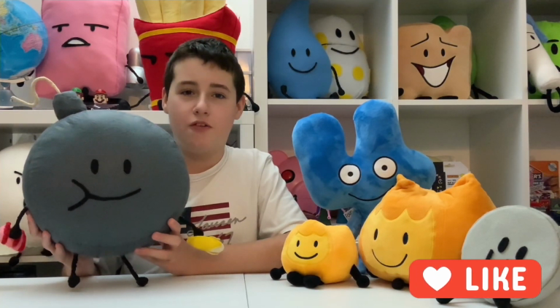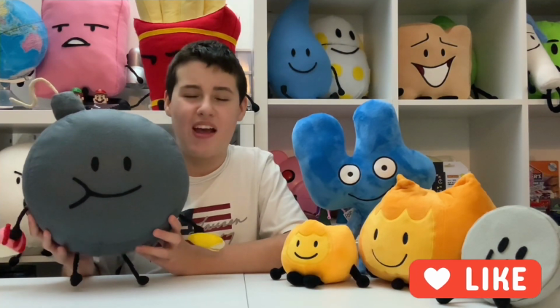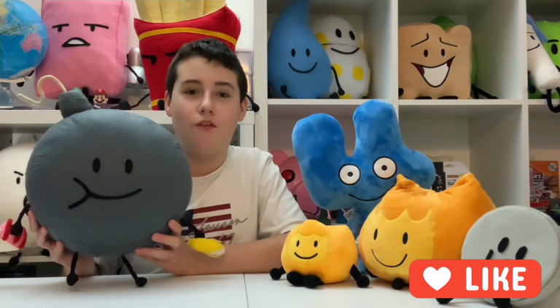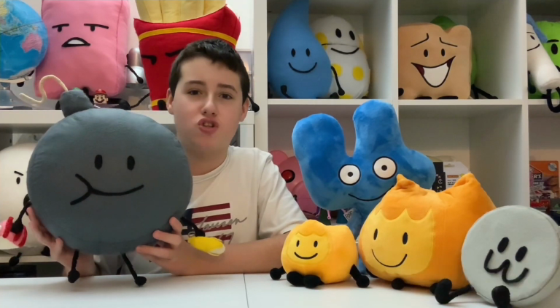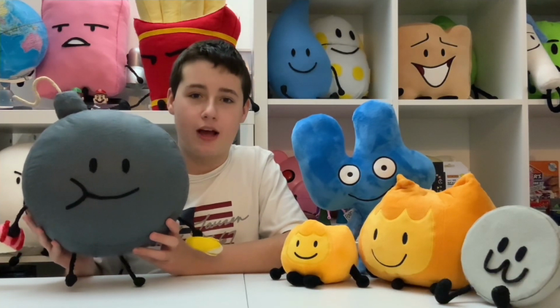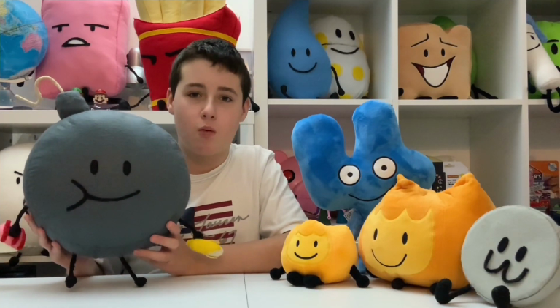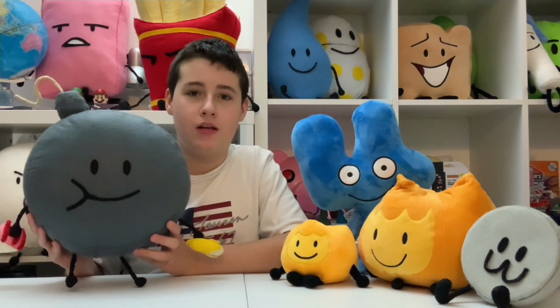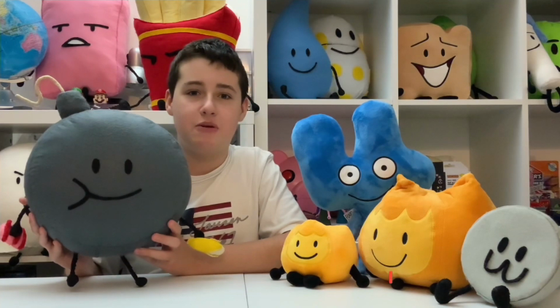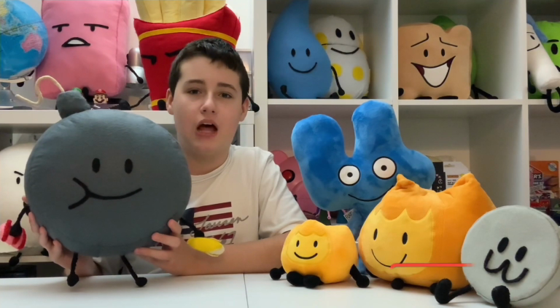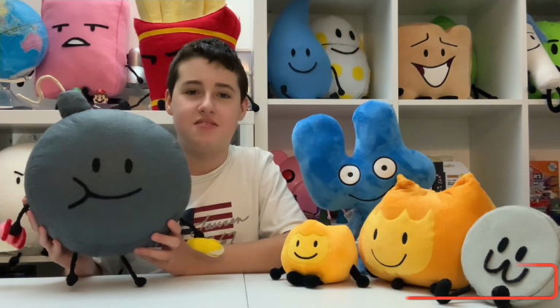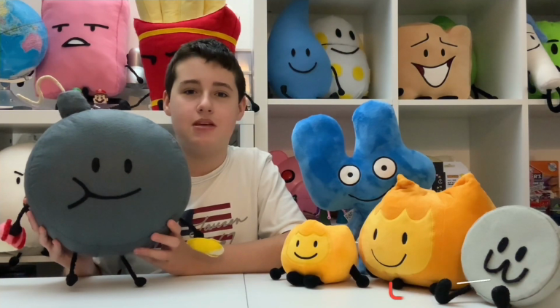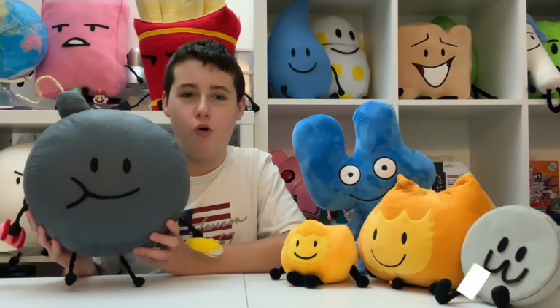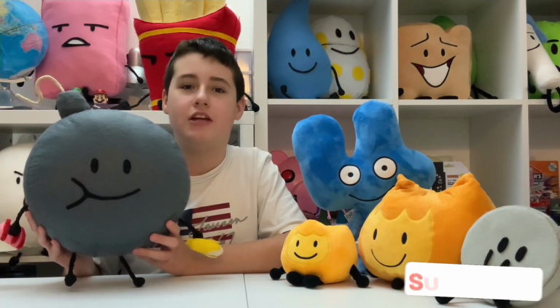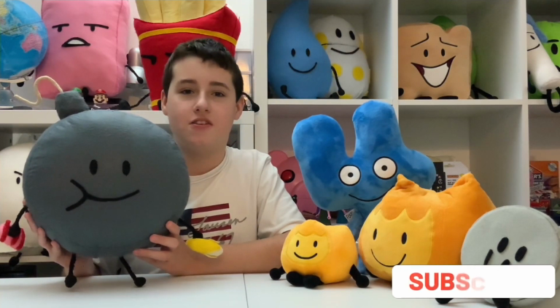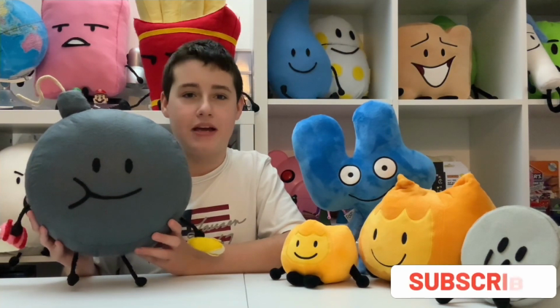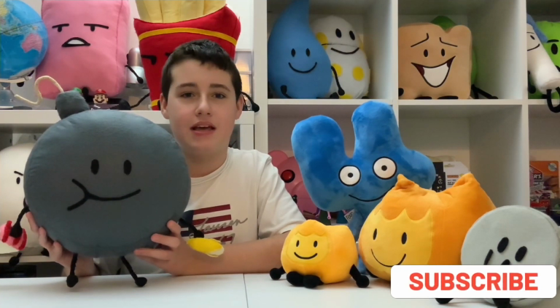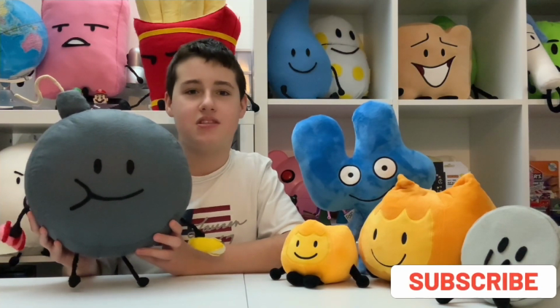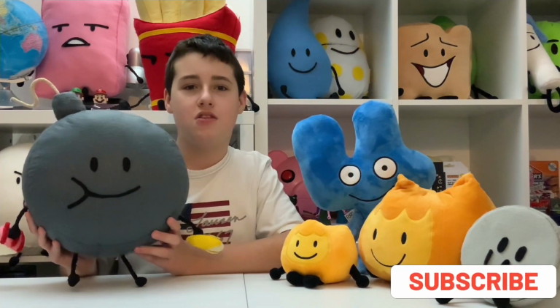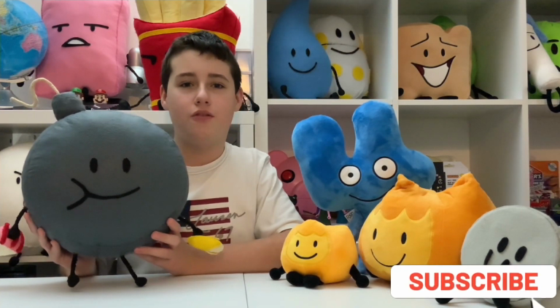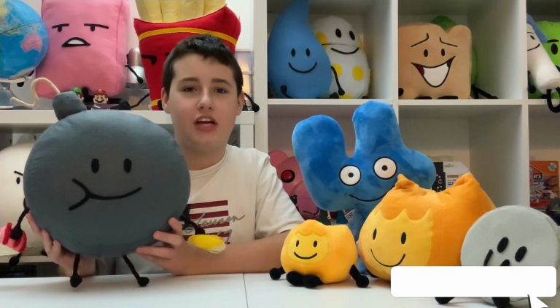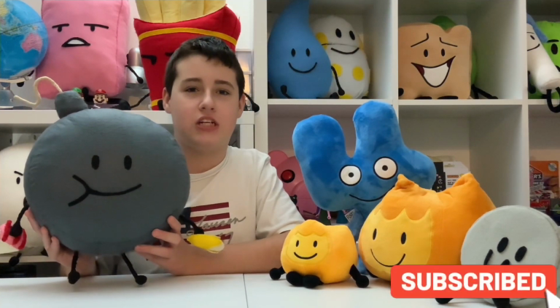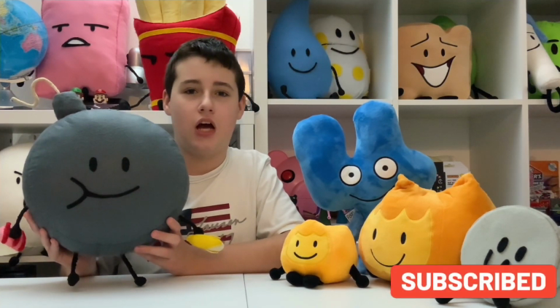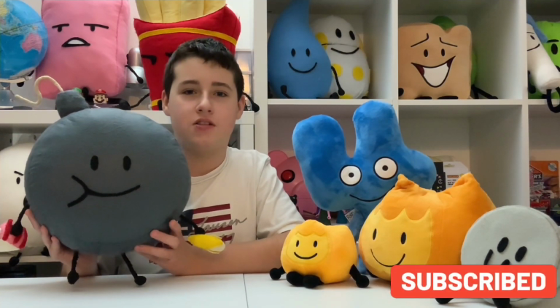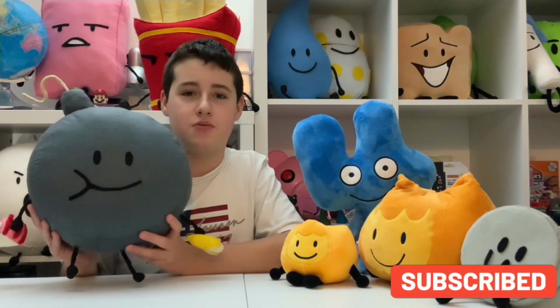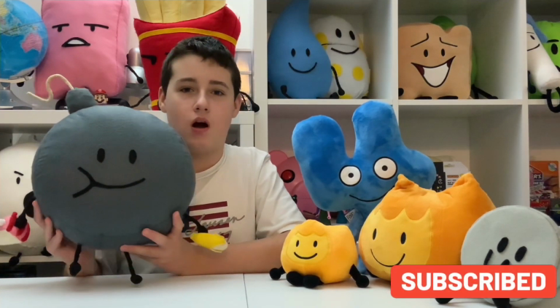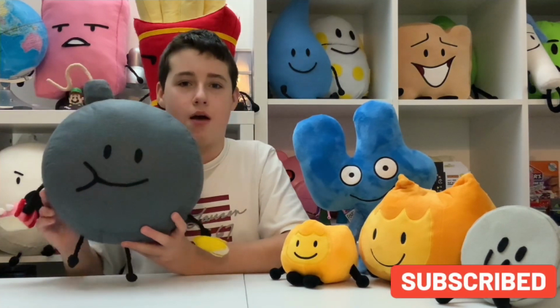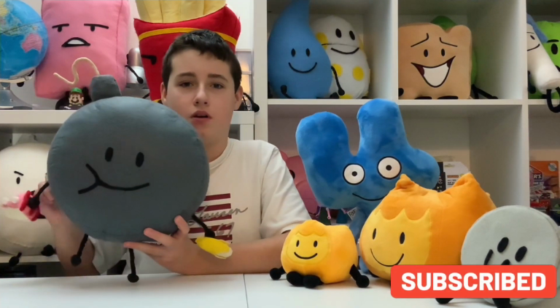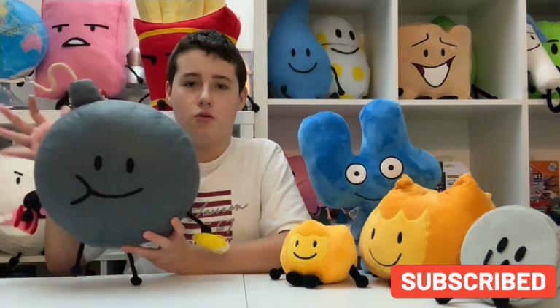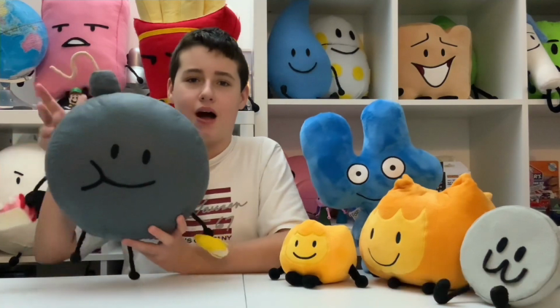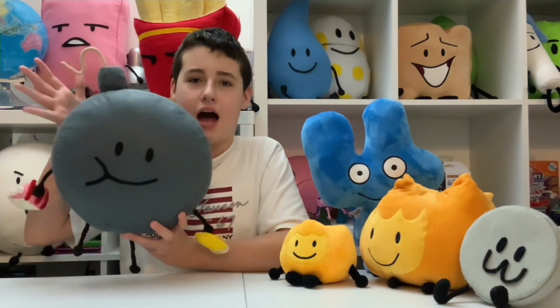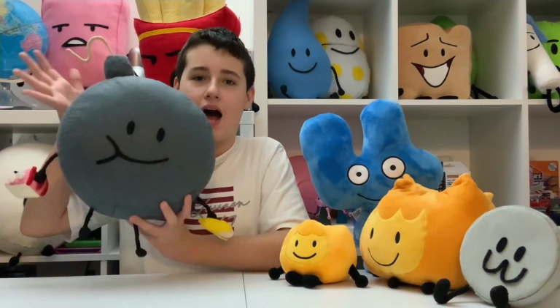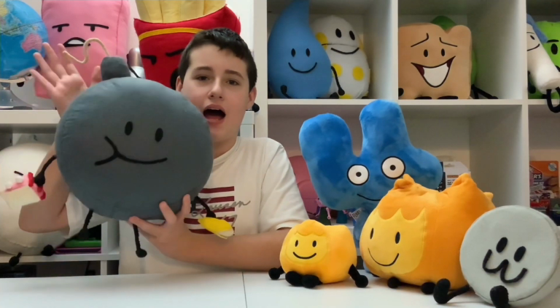So thanks for watching everyone. If you would like to see more videos like this, don't forget to like and subscribe. Goodbye!